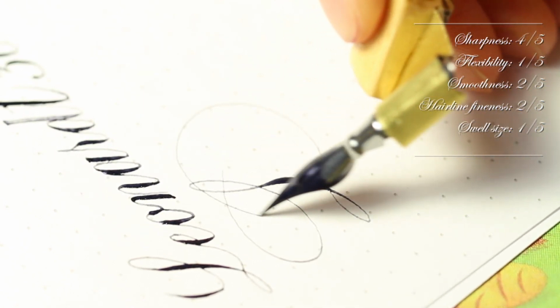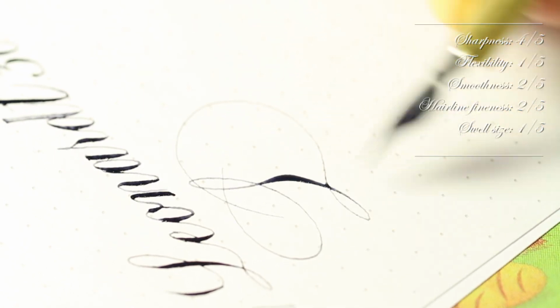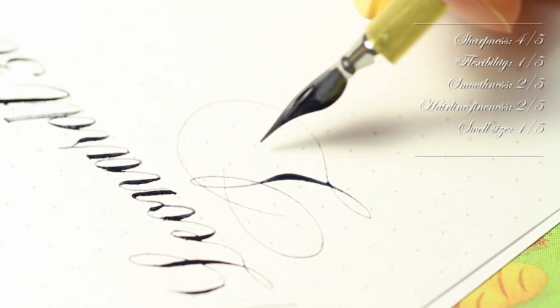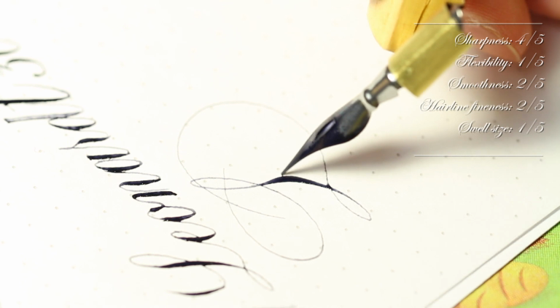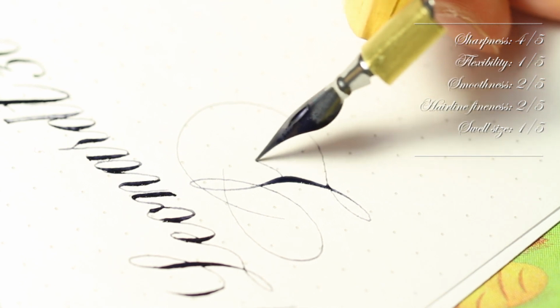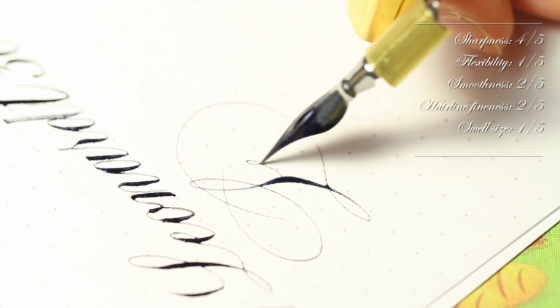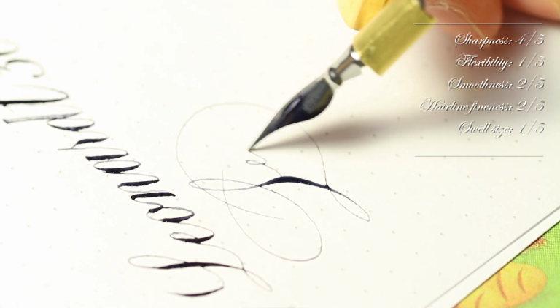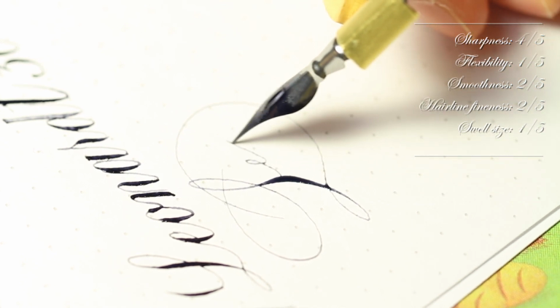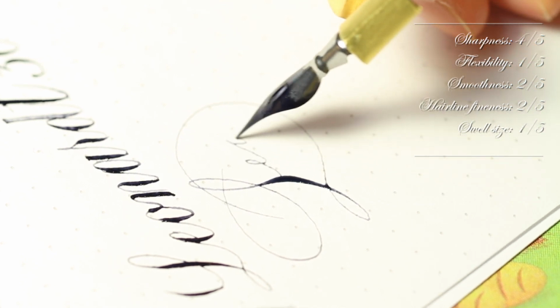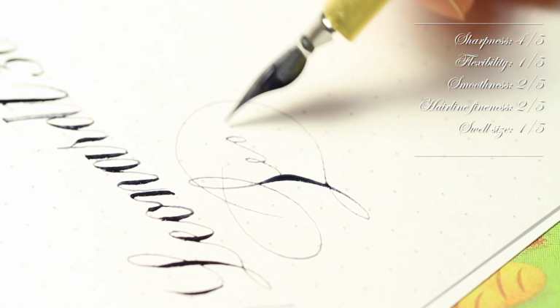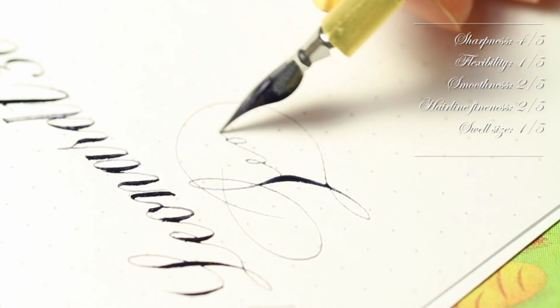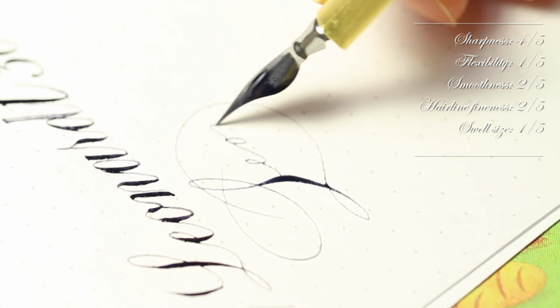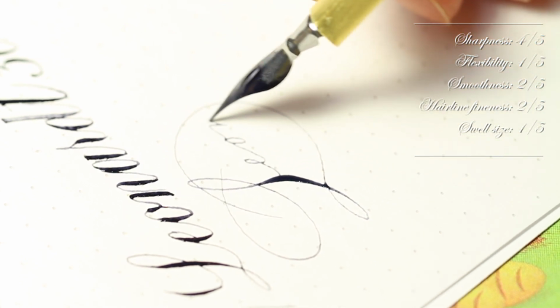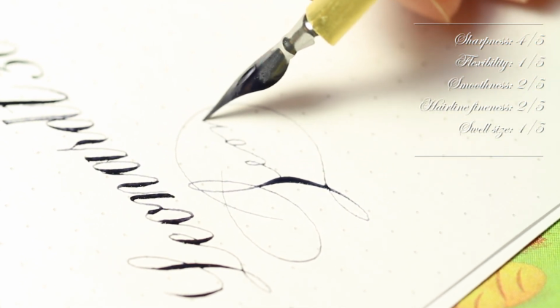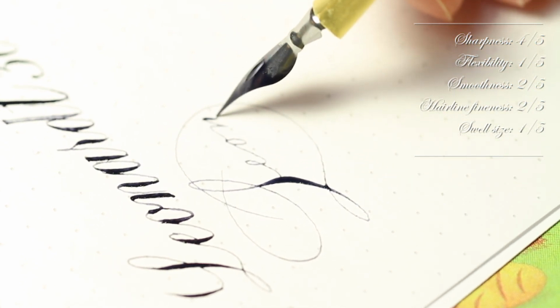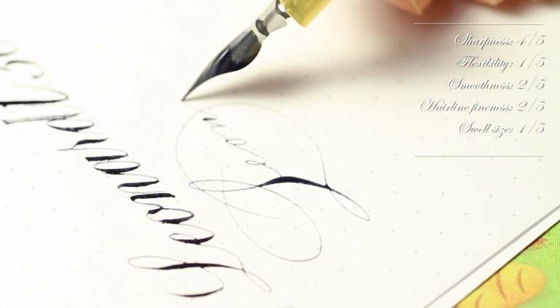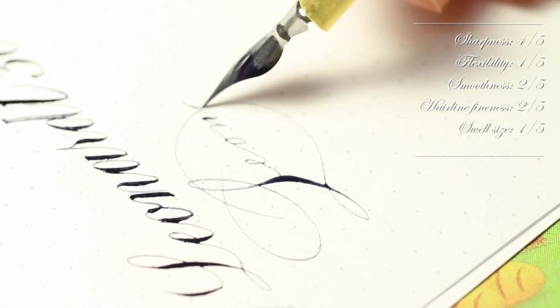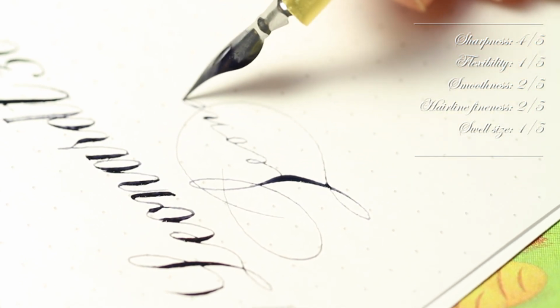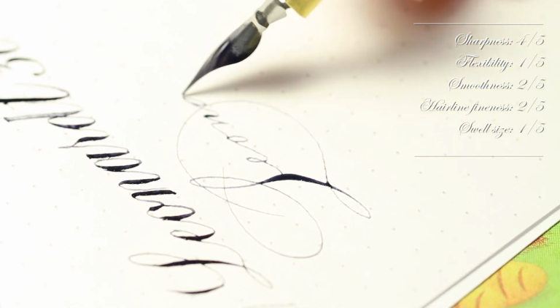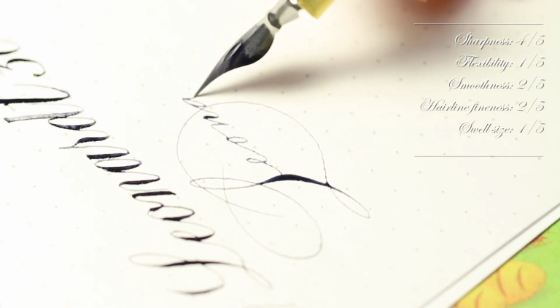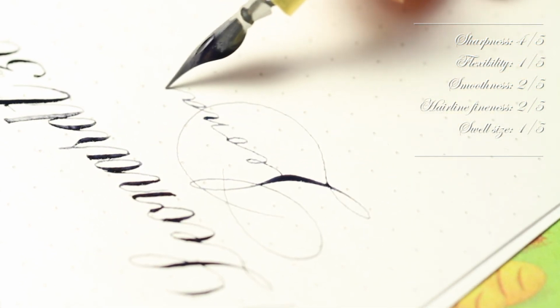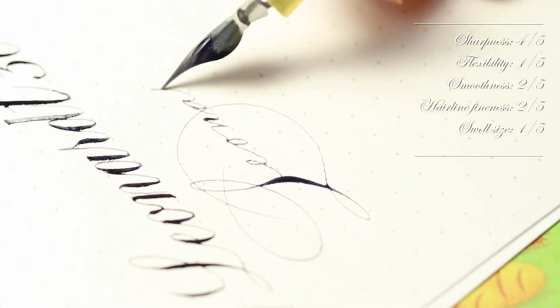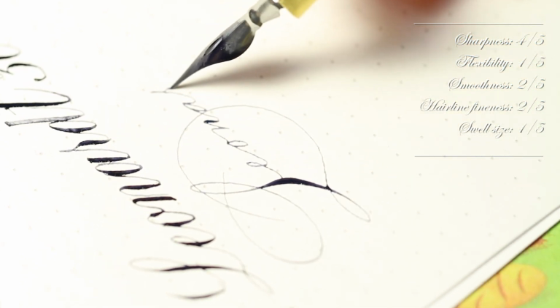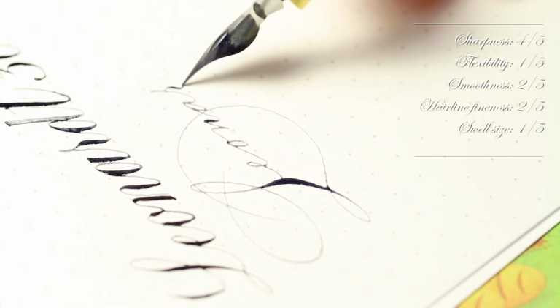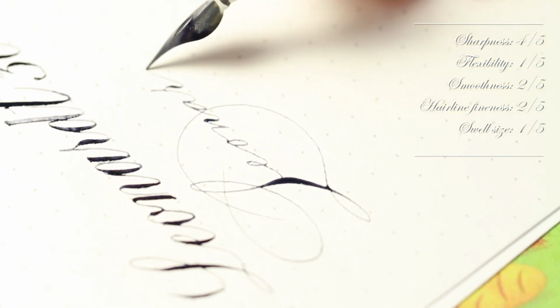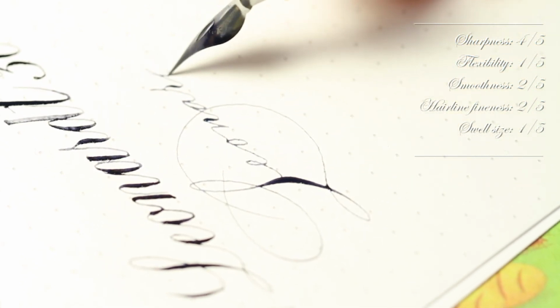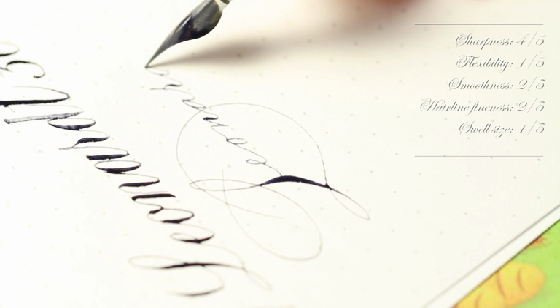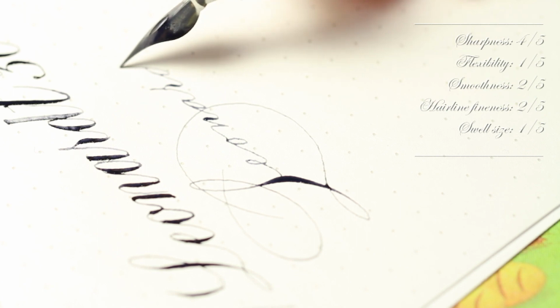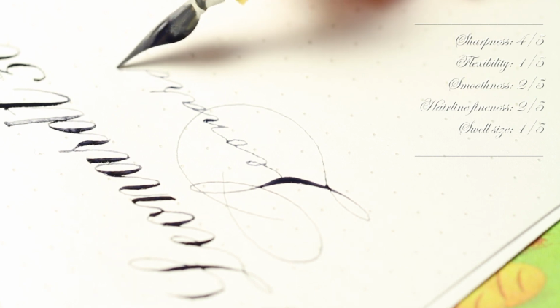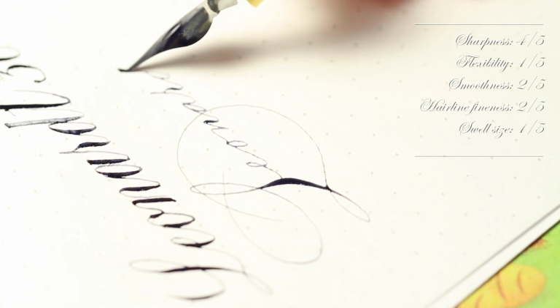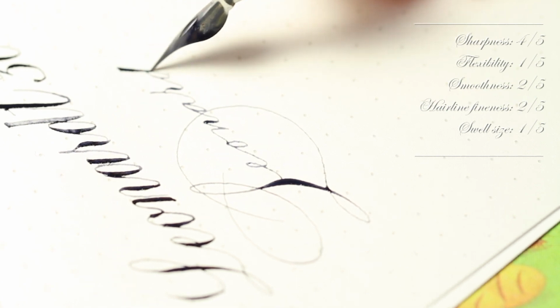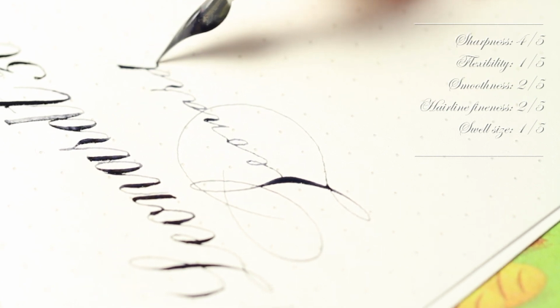The link to purchase is in the description below. Please like and subscribe for more calligraphy videos, and thank you so much for watching.